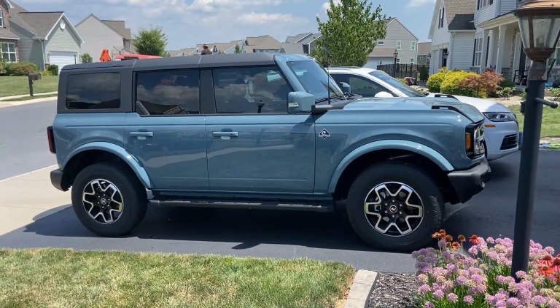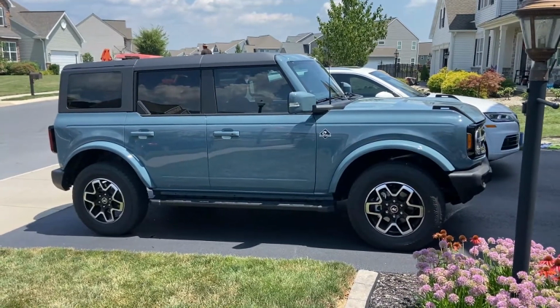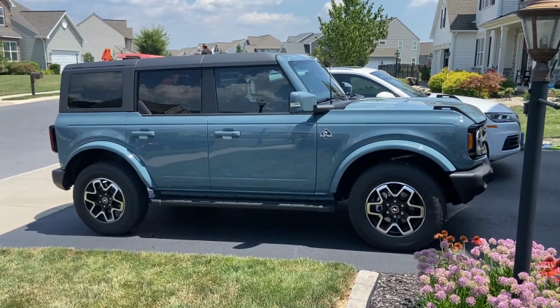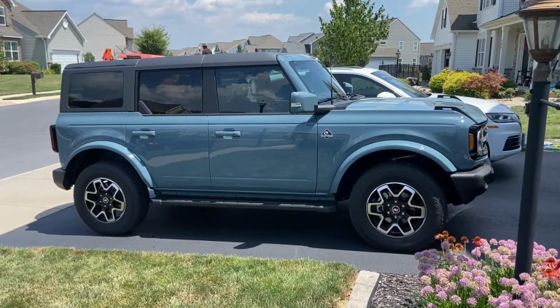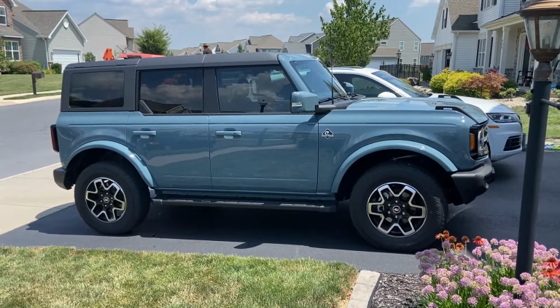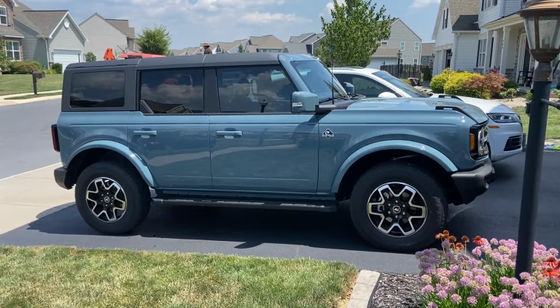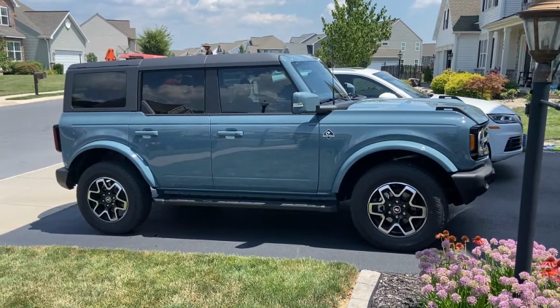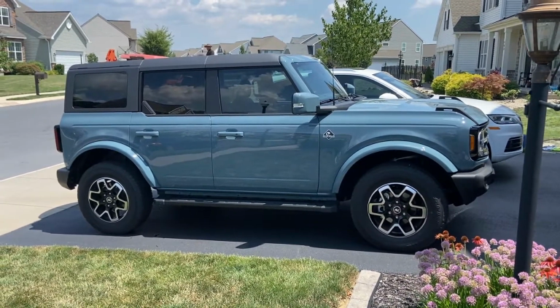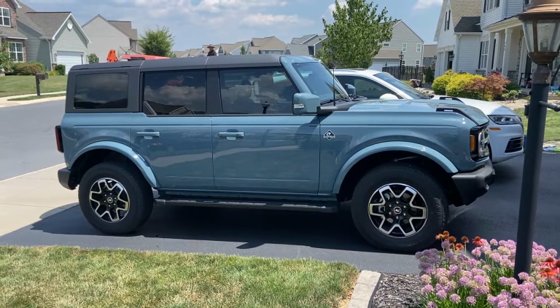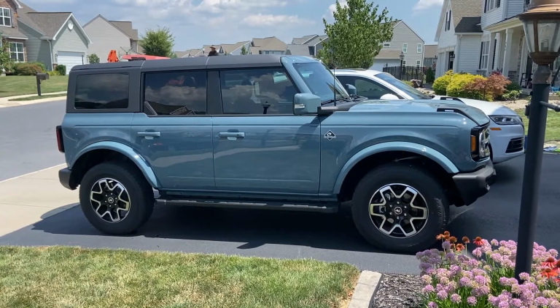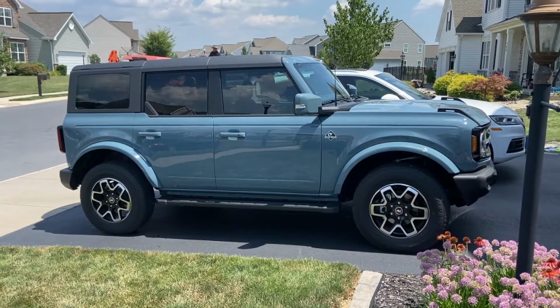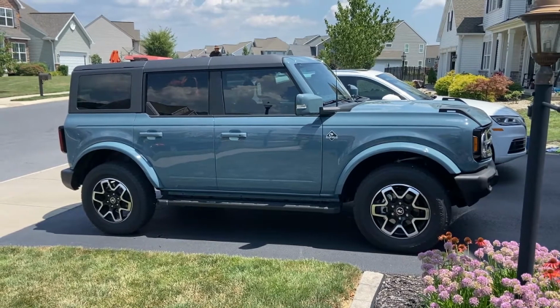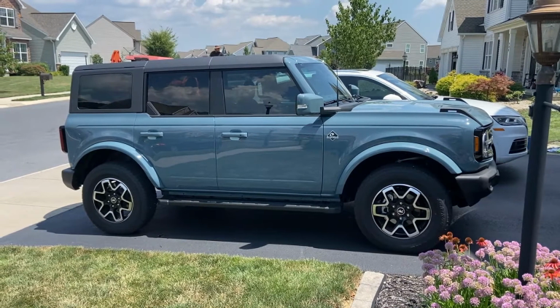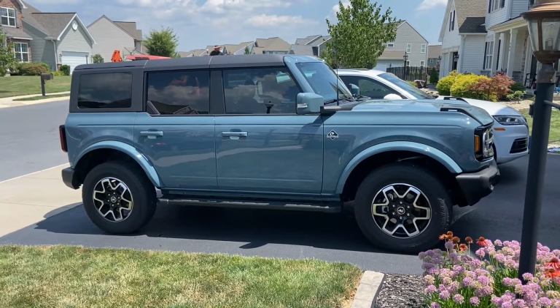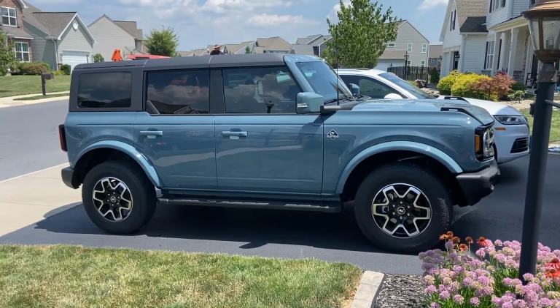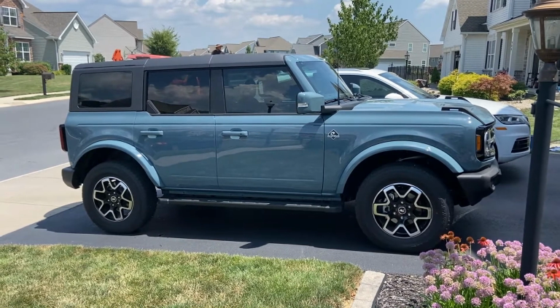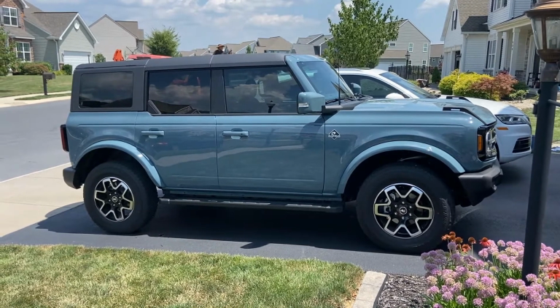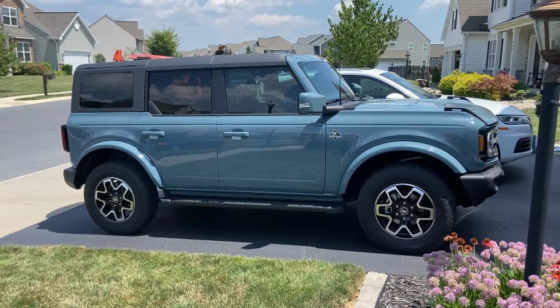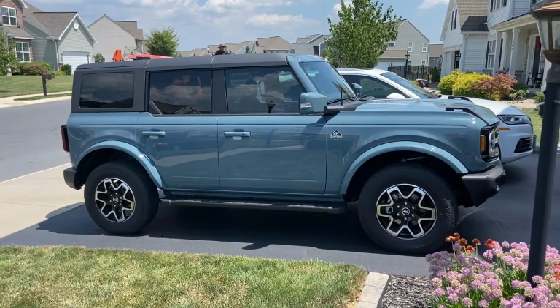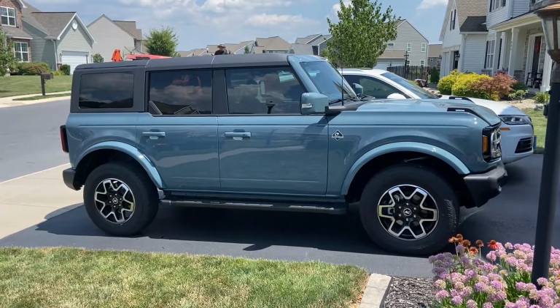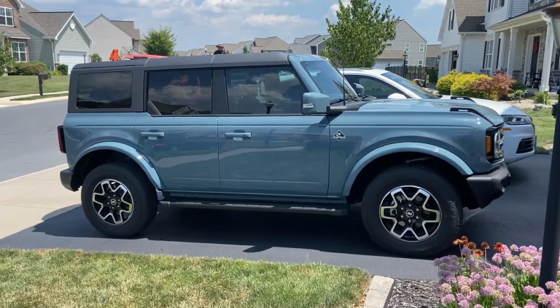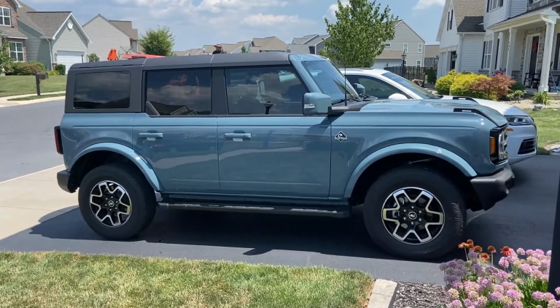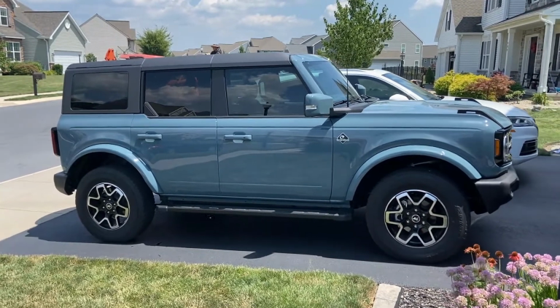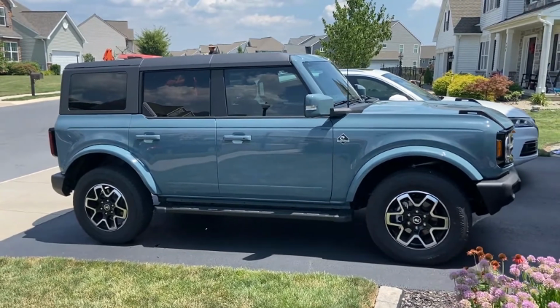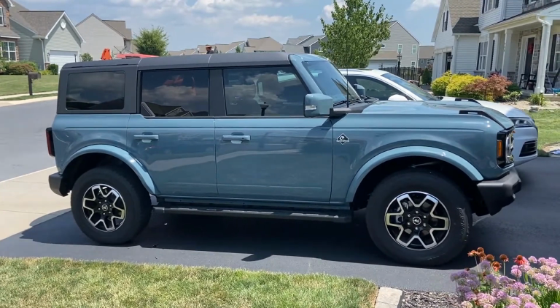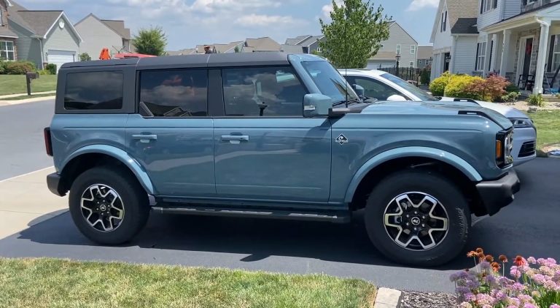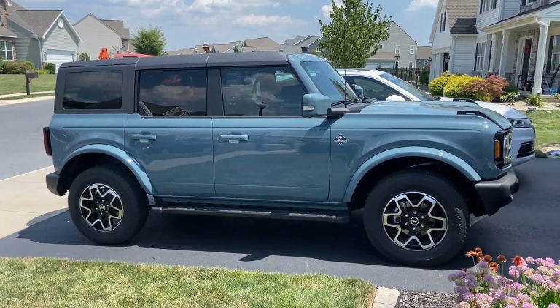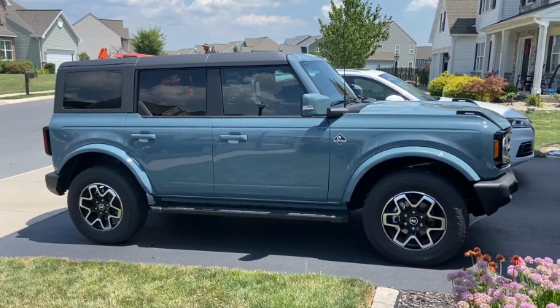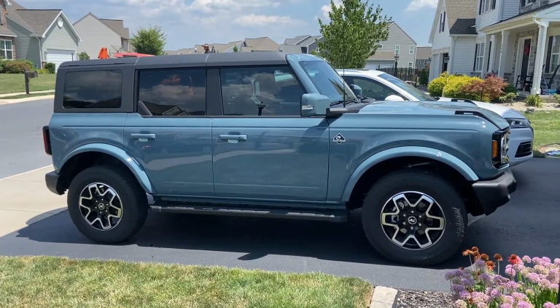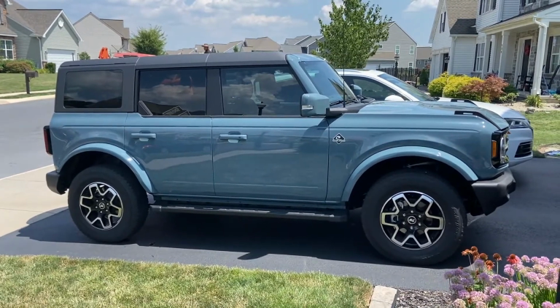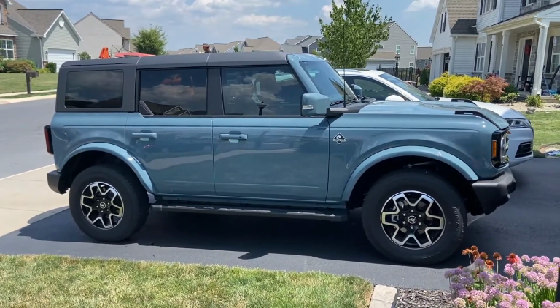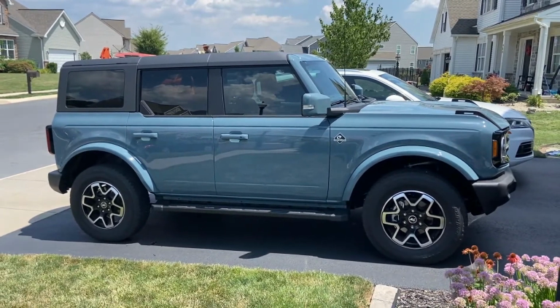Stay tuned for lots of cool Bronco videos. I'm going to do lots of other car reviews as well. Hope you have a good day and I'll see you on the next one. See ya.